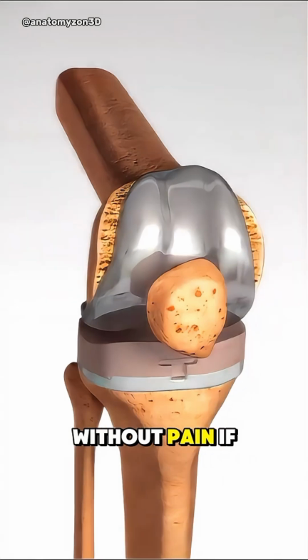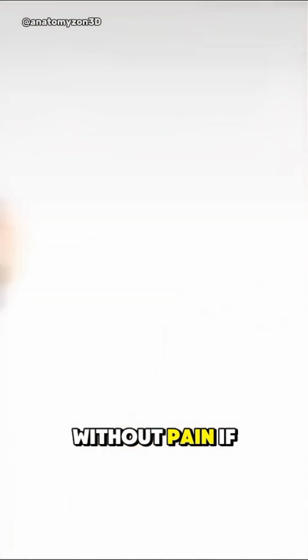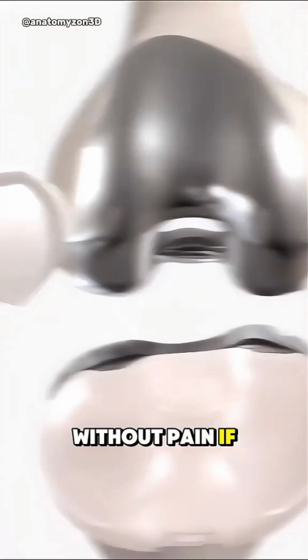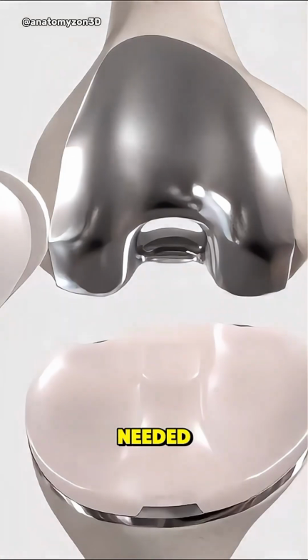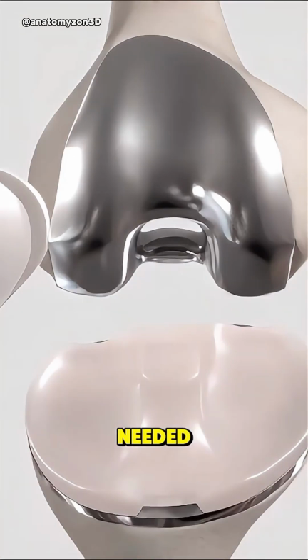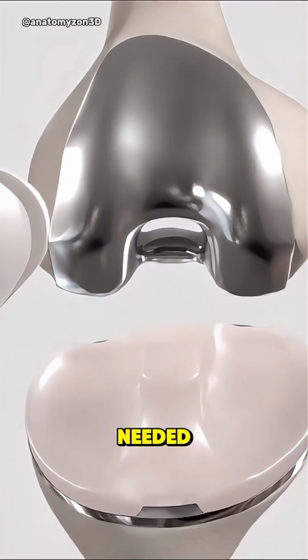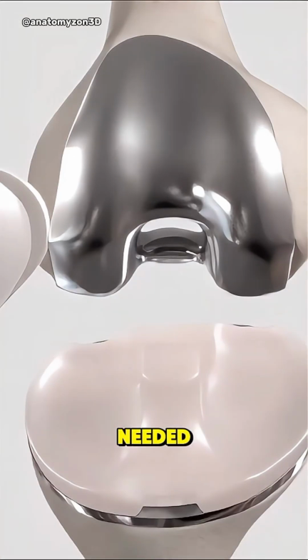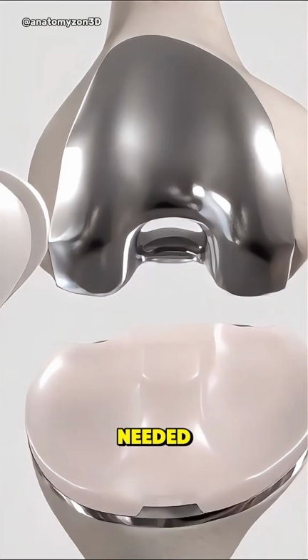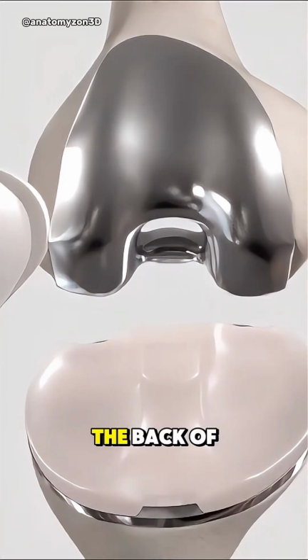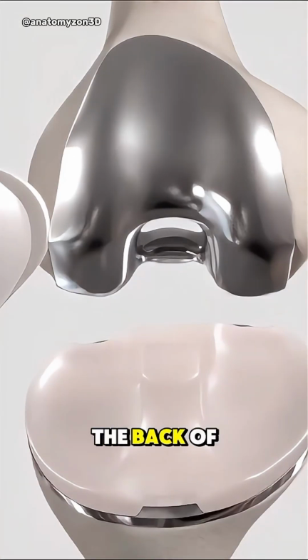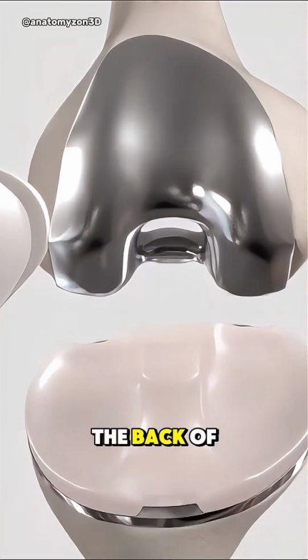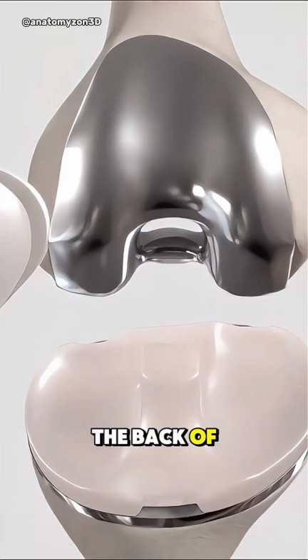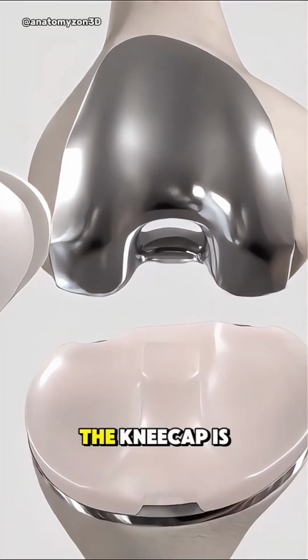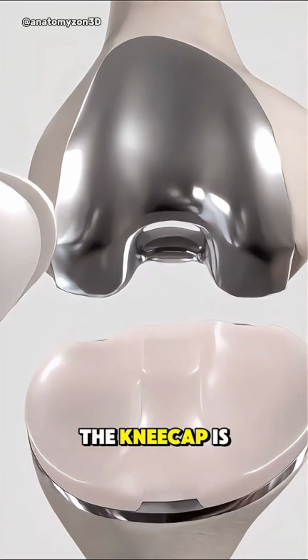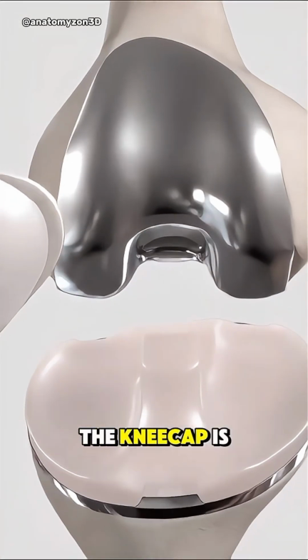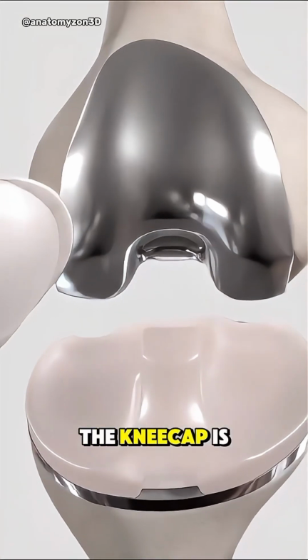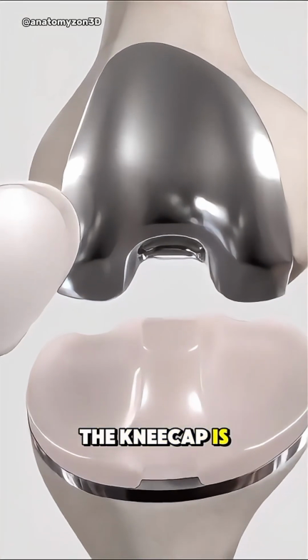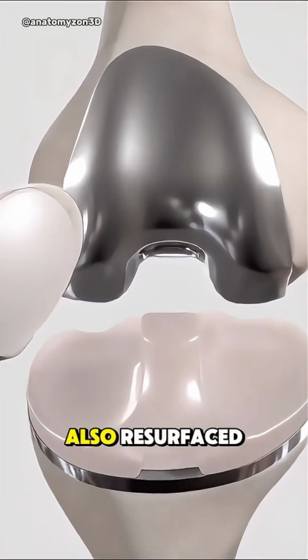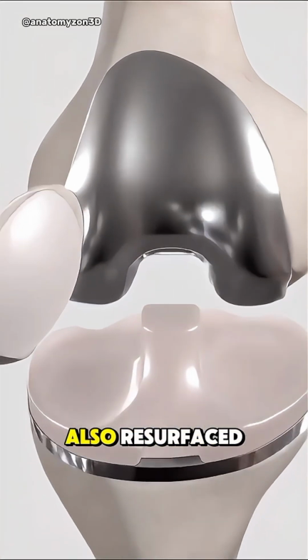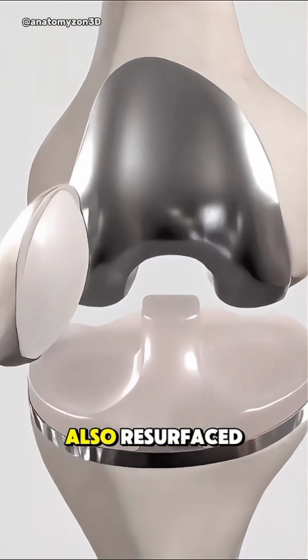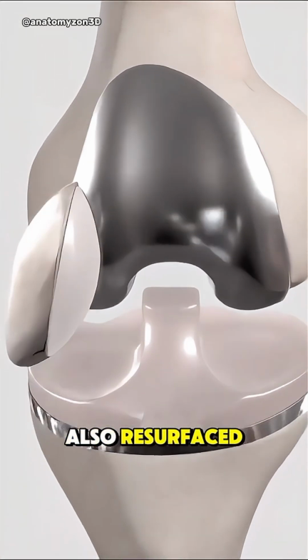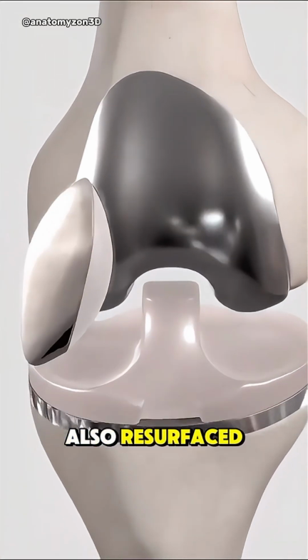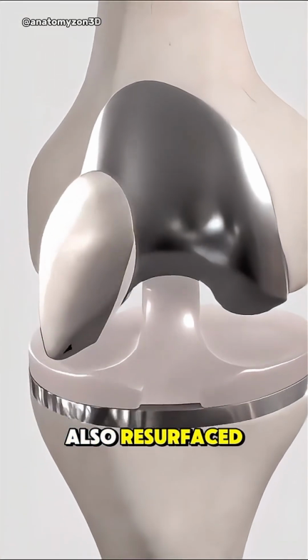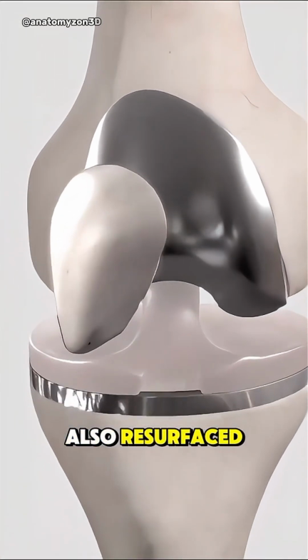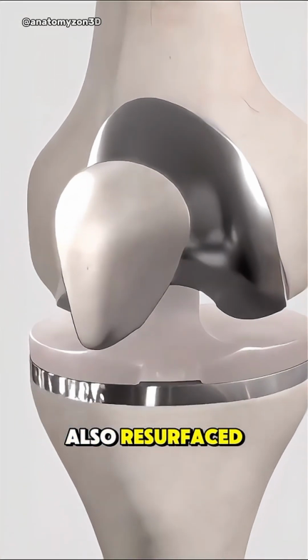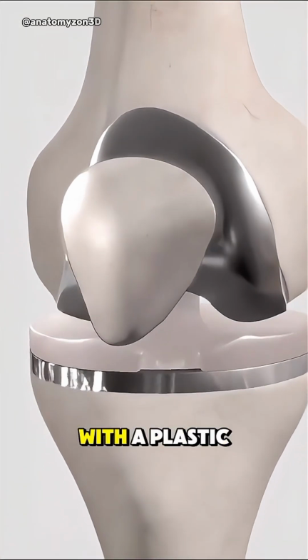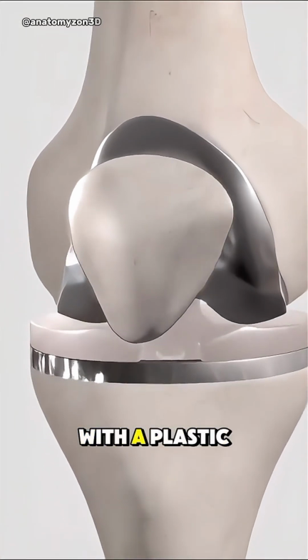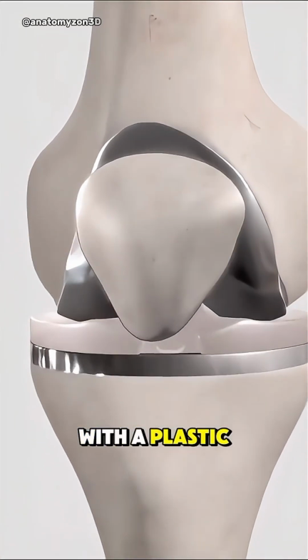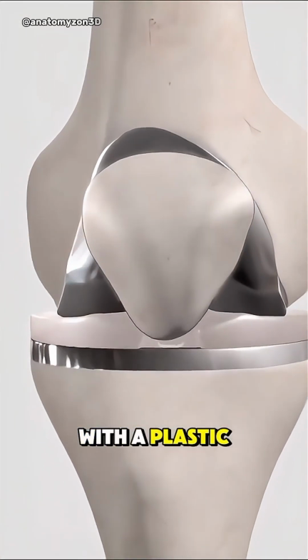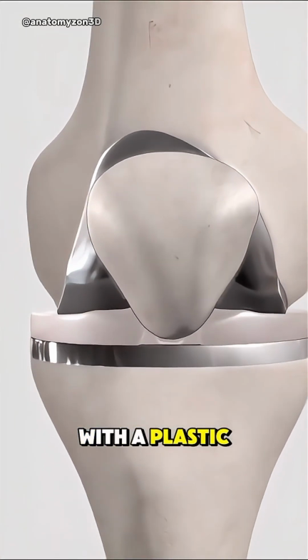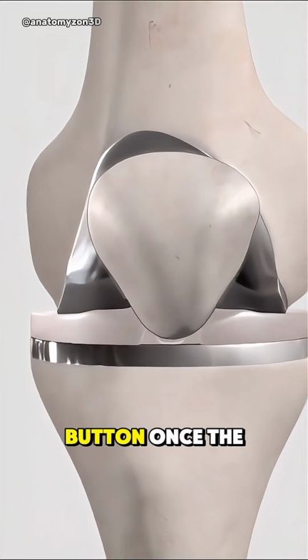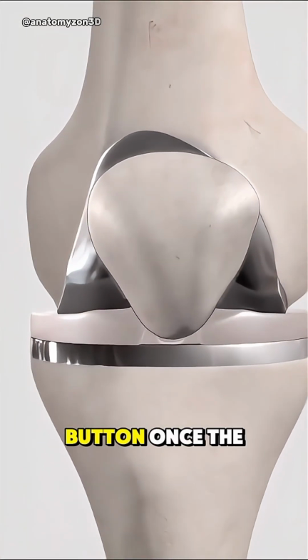If needed, the back of the kneecap is also resurfaced with a plastic button.